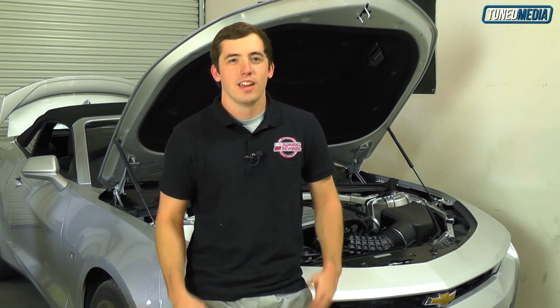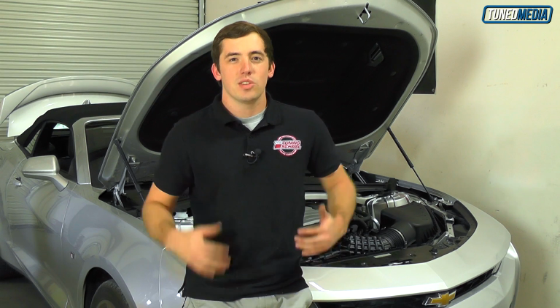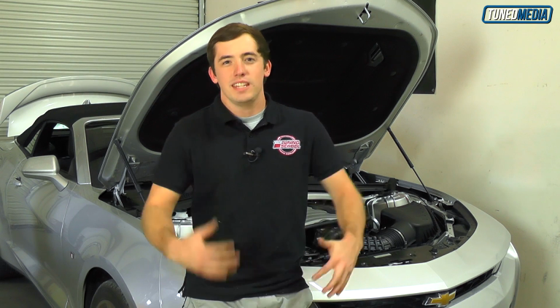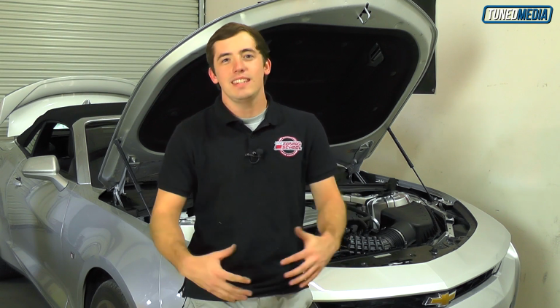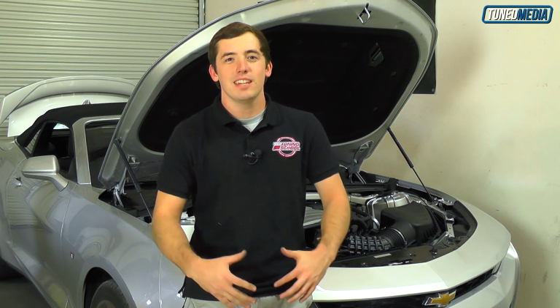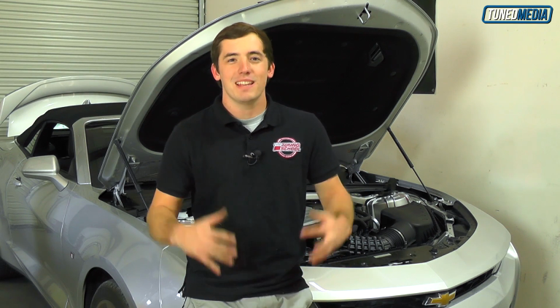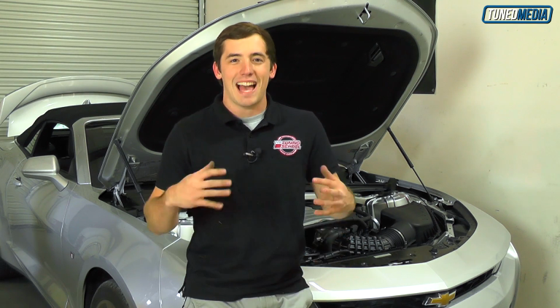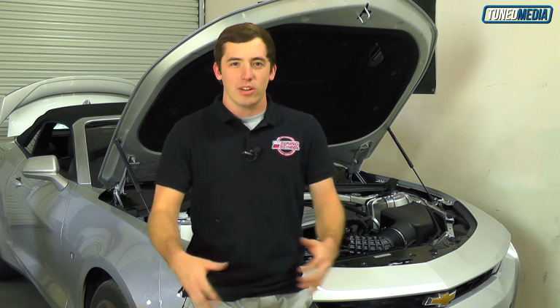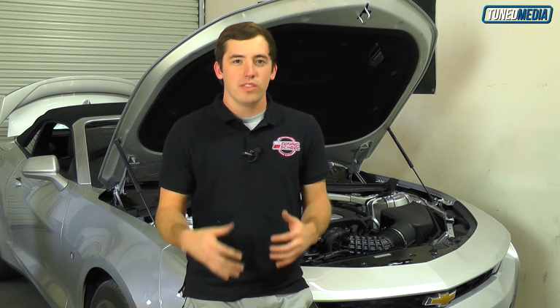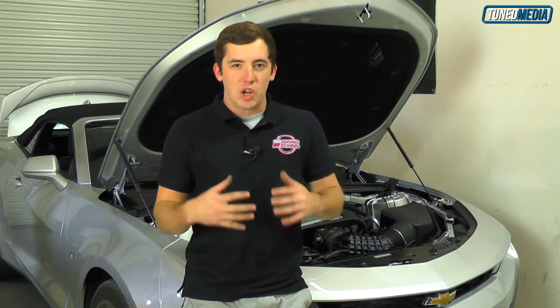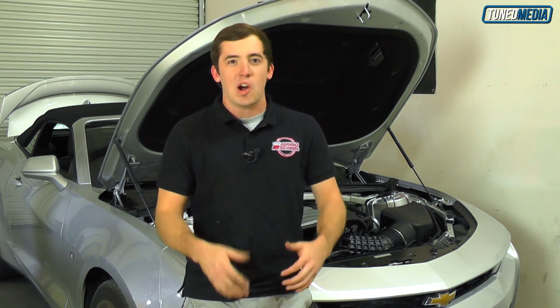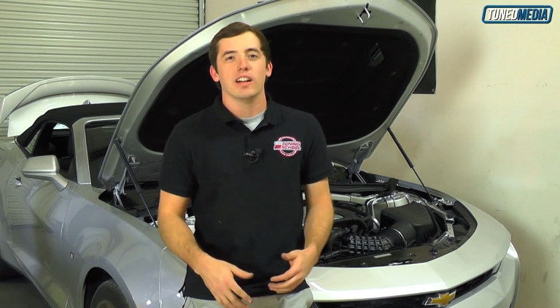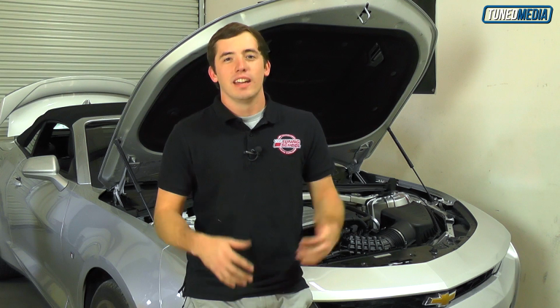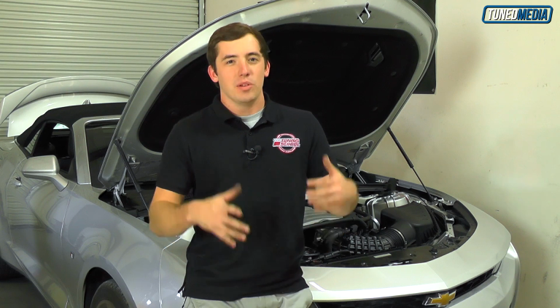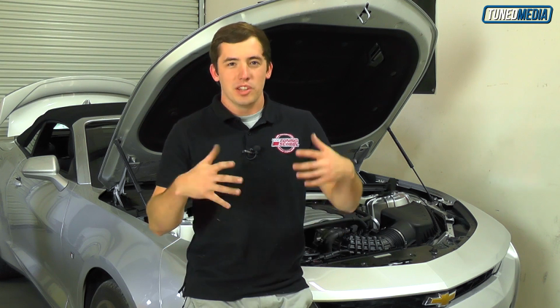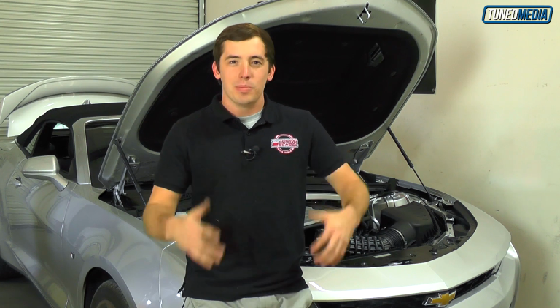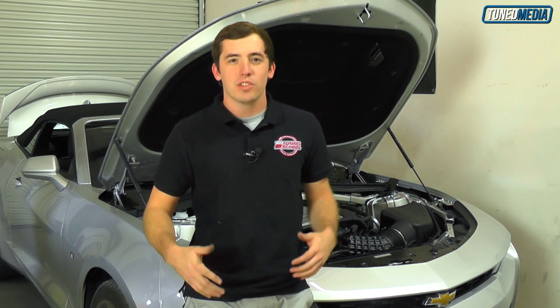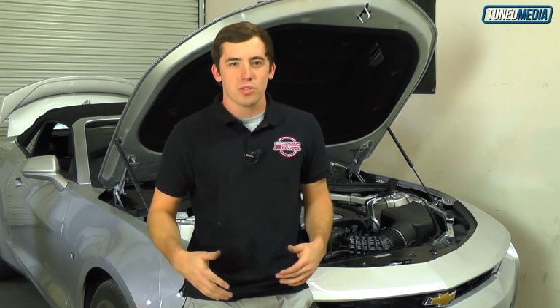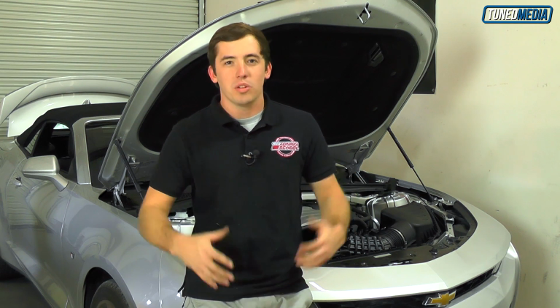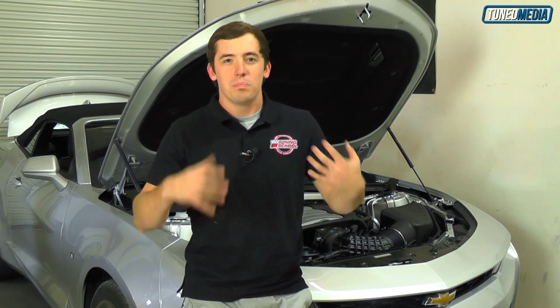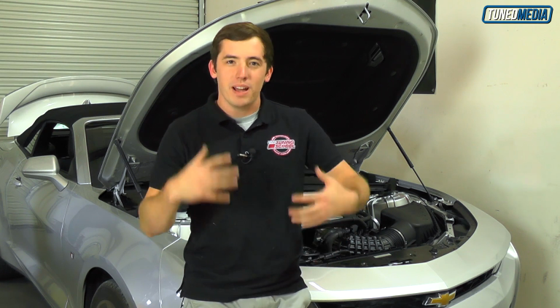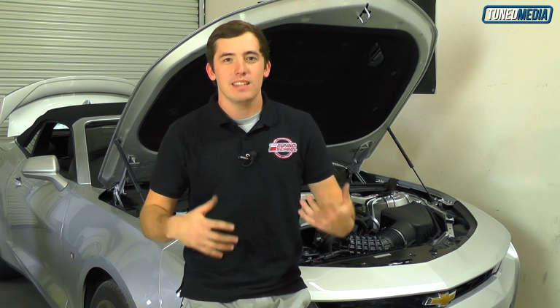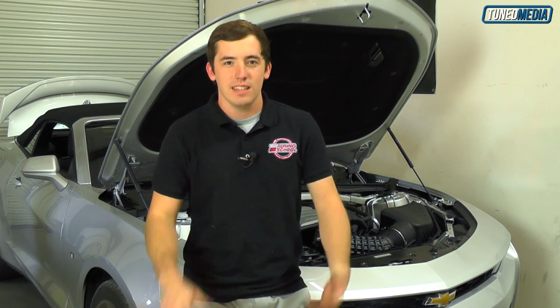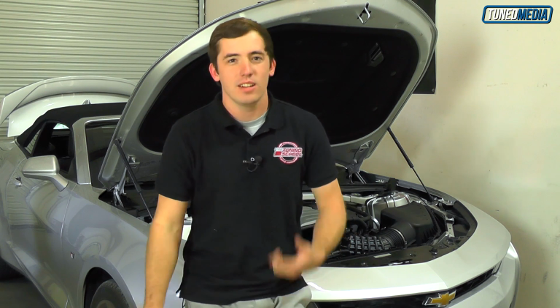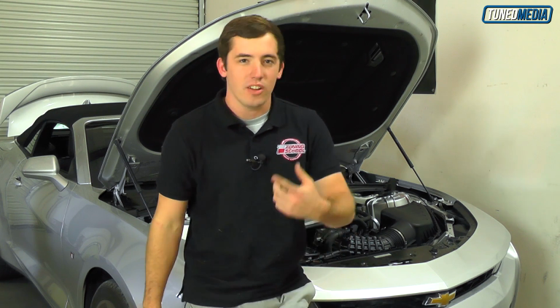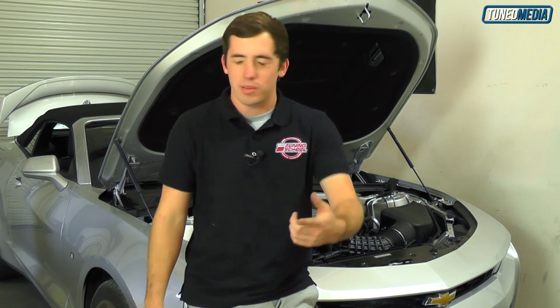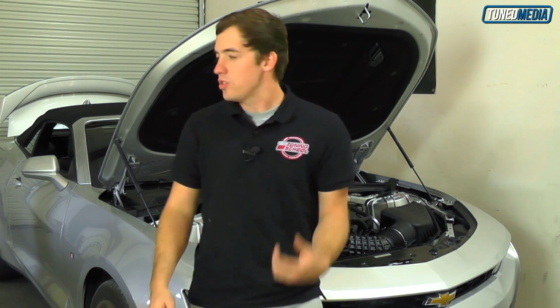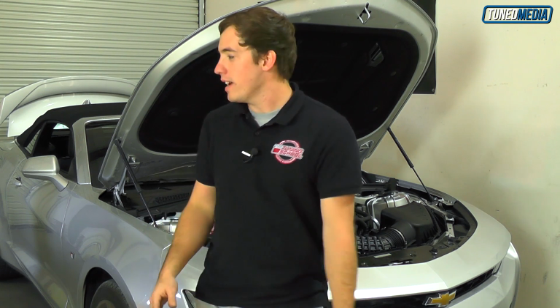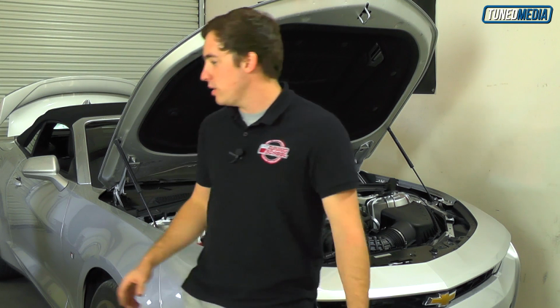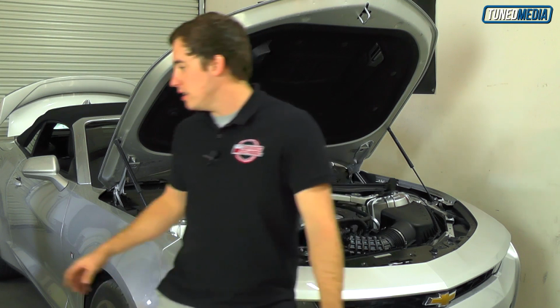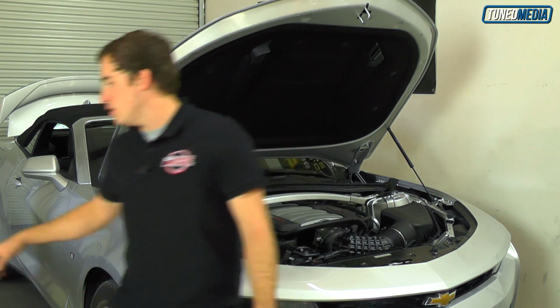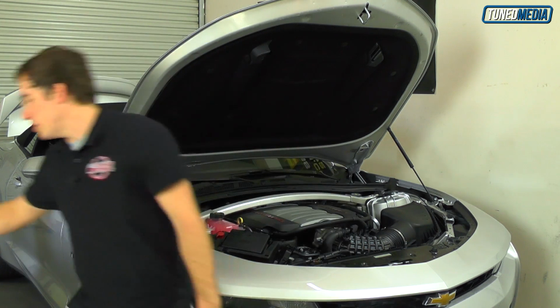So the TCM is out of the car. It was a little bit of a struggle but it's easy enough. I'm going to show you guys what you need to do.